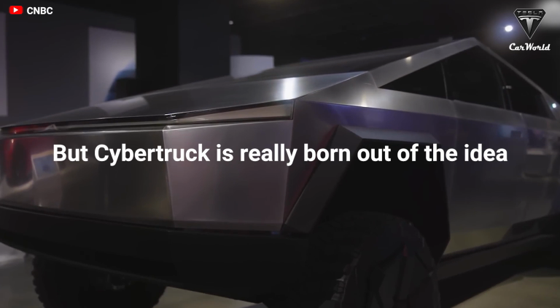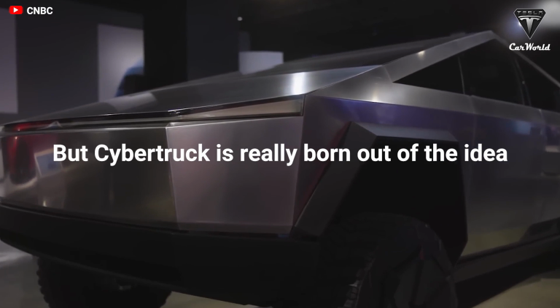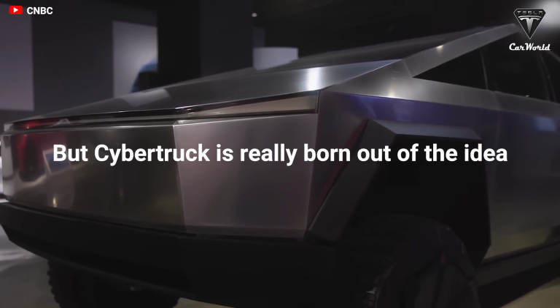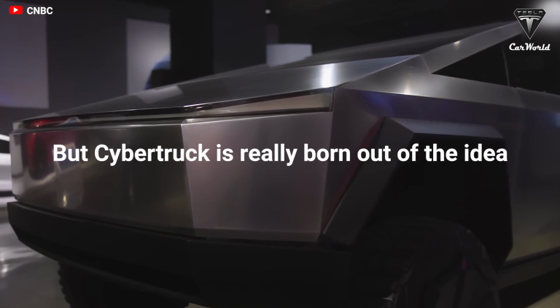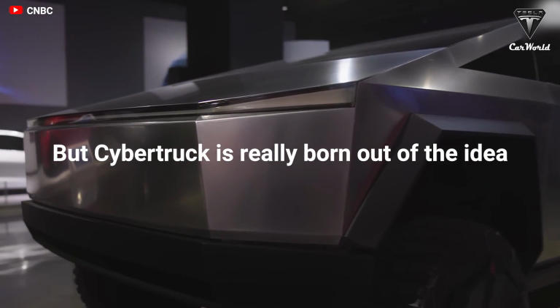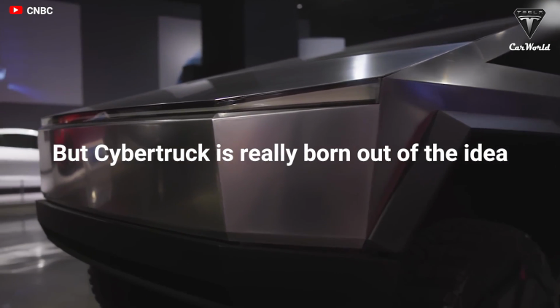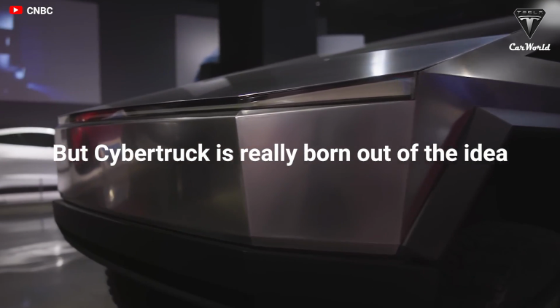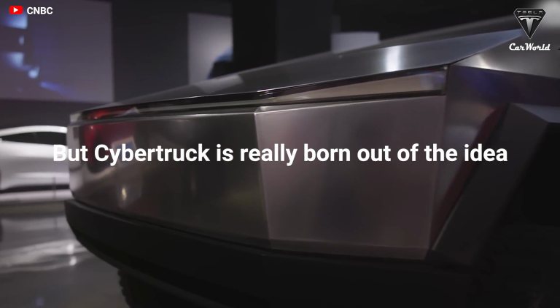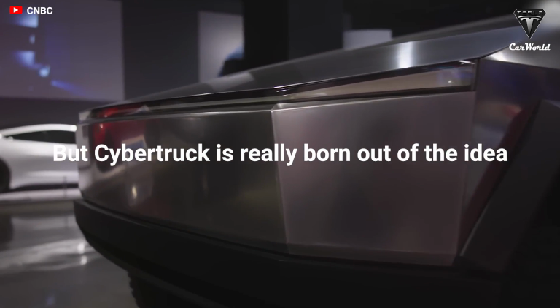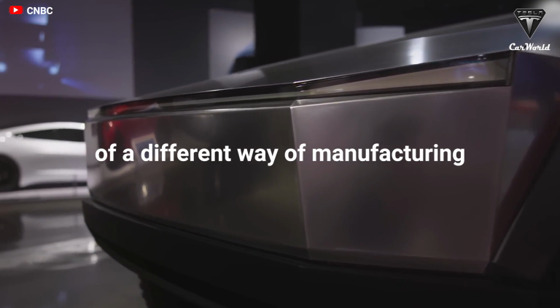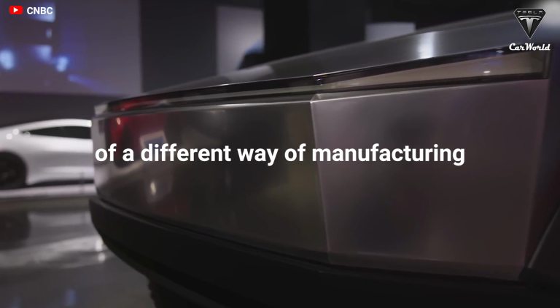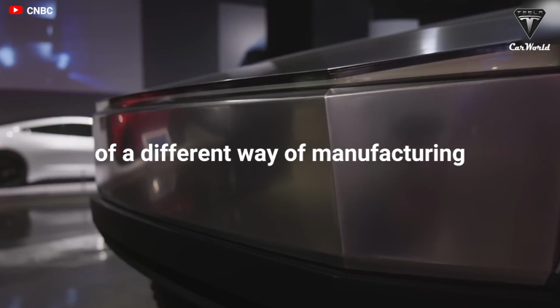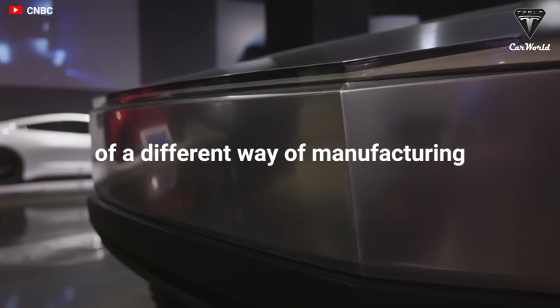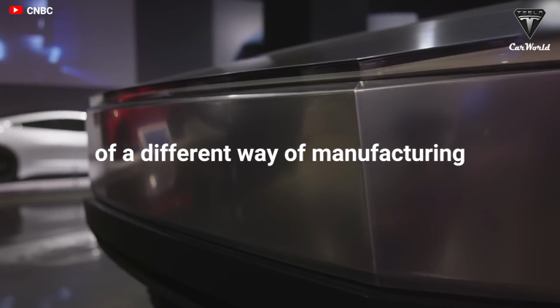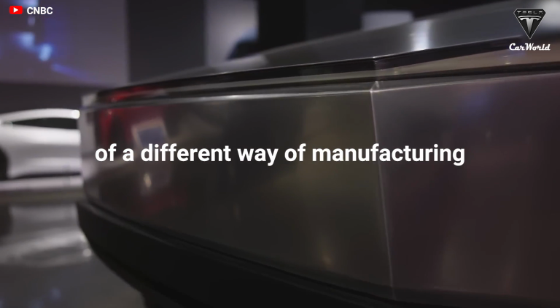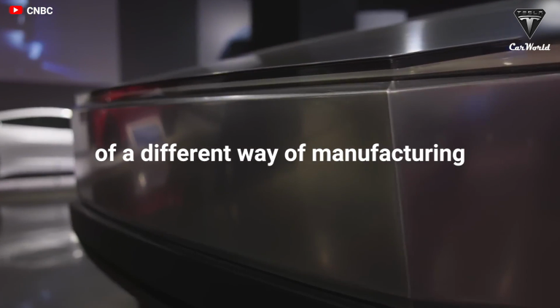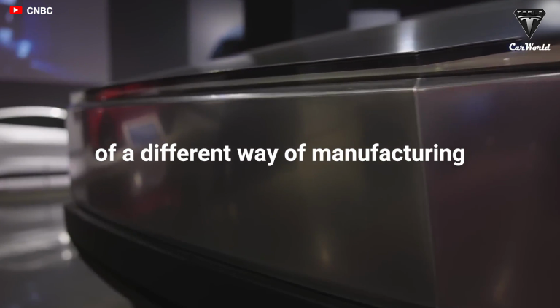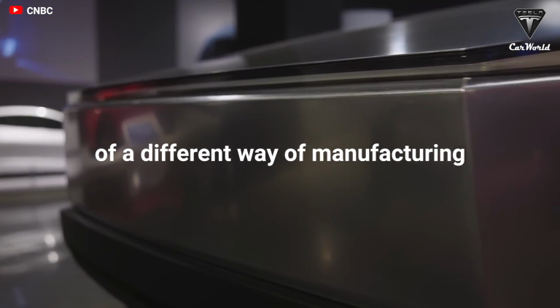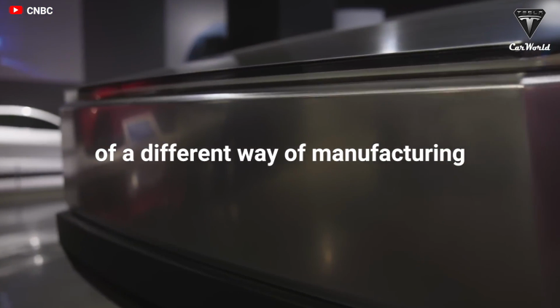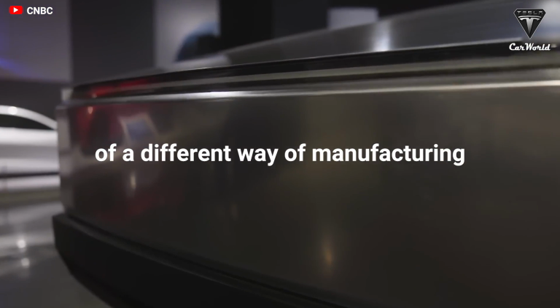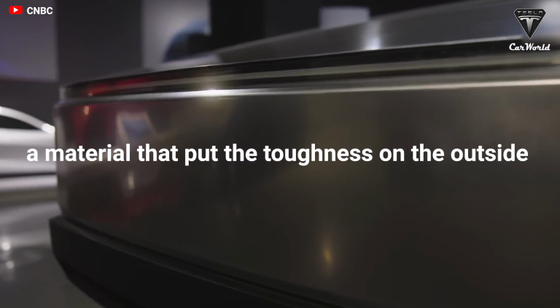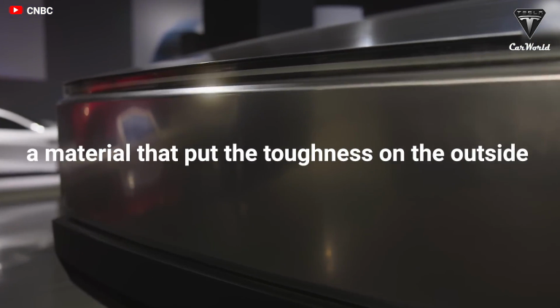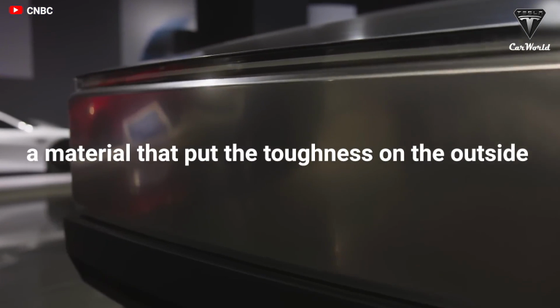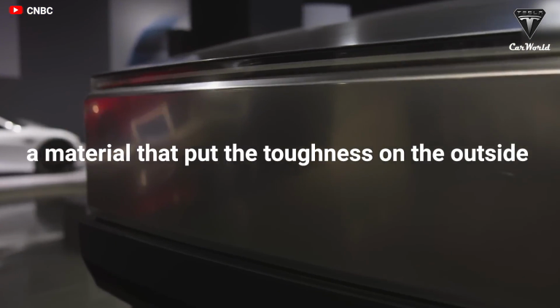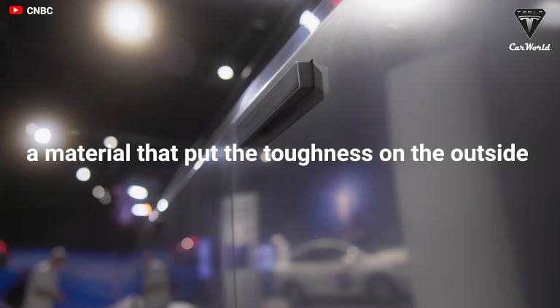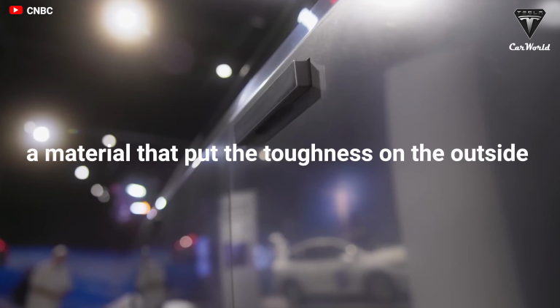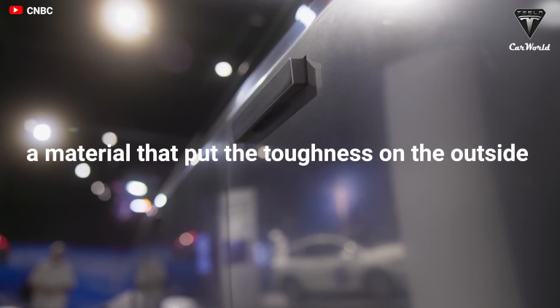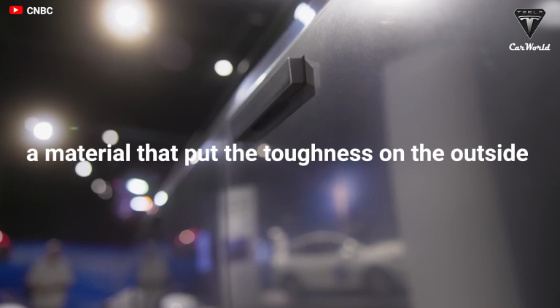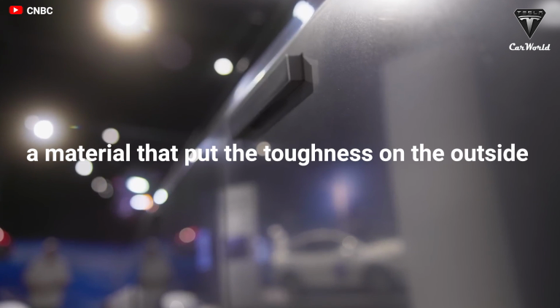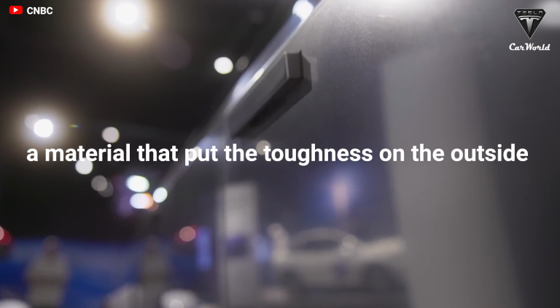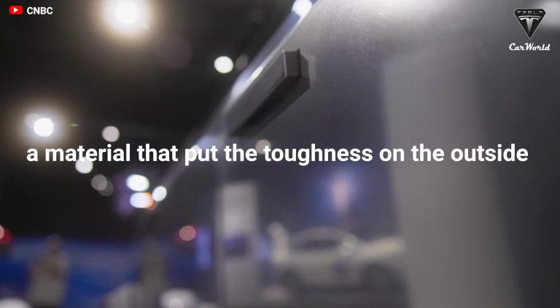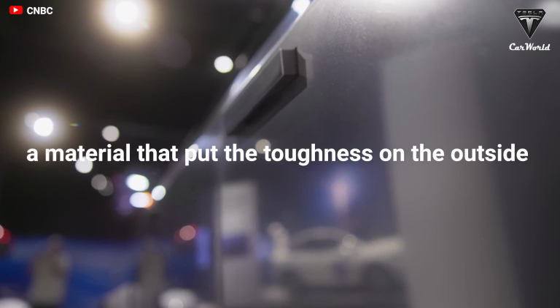Cybertruck was really born out of the idea of a different way of manufacturing a material that put the toughness on the outside.